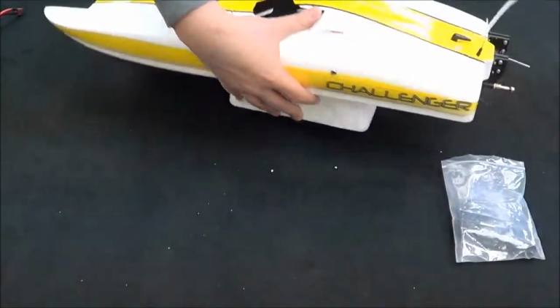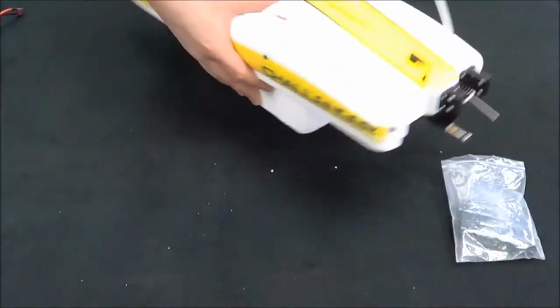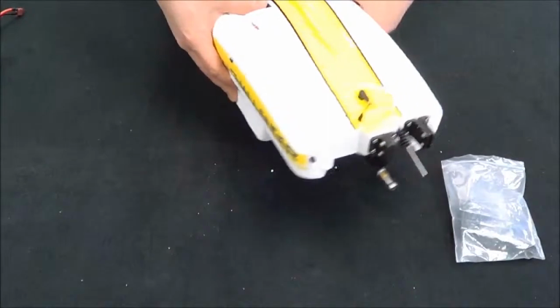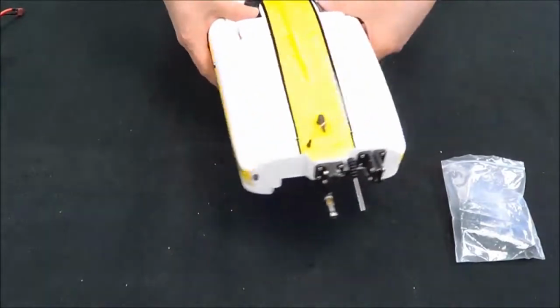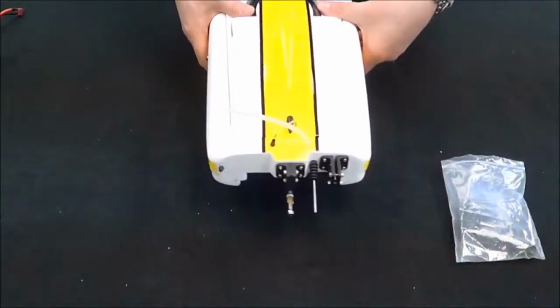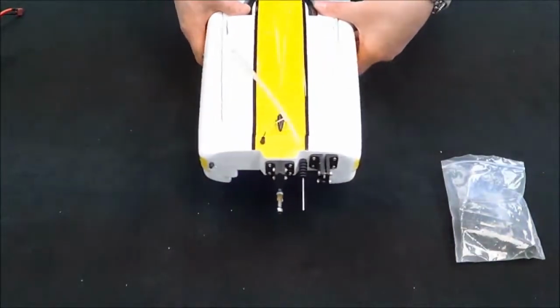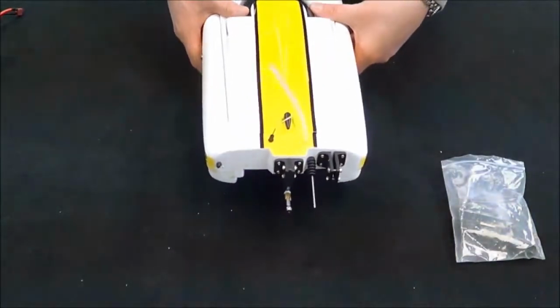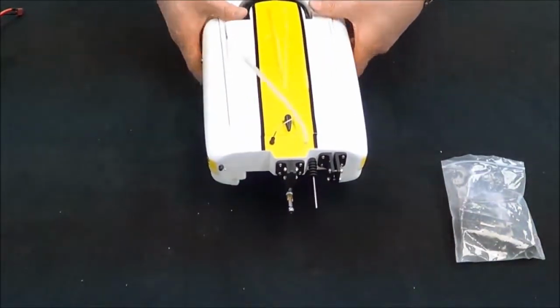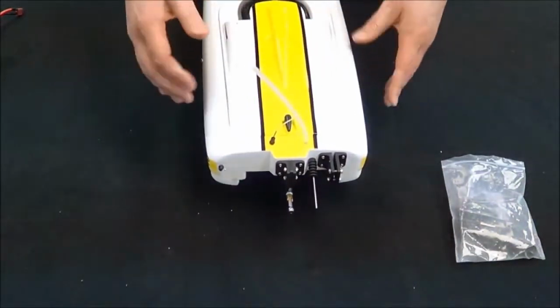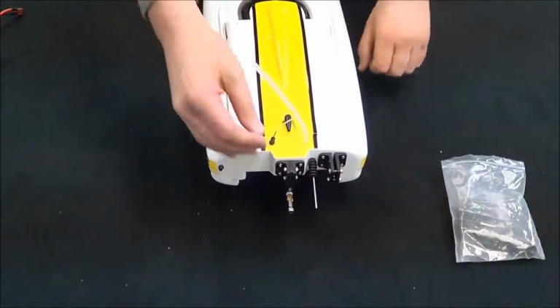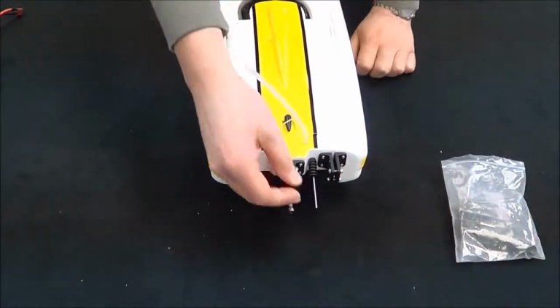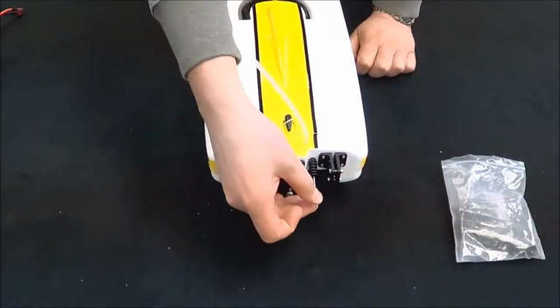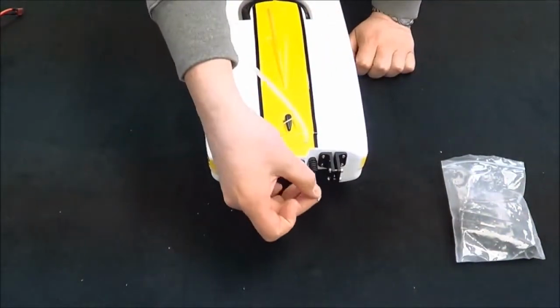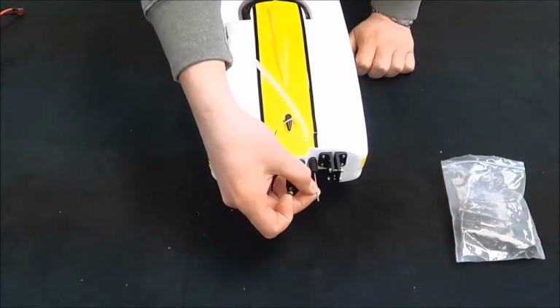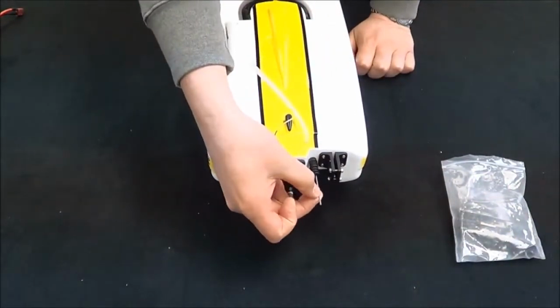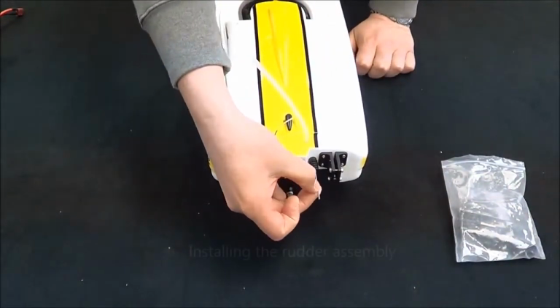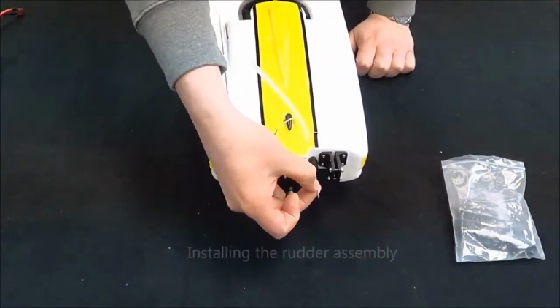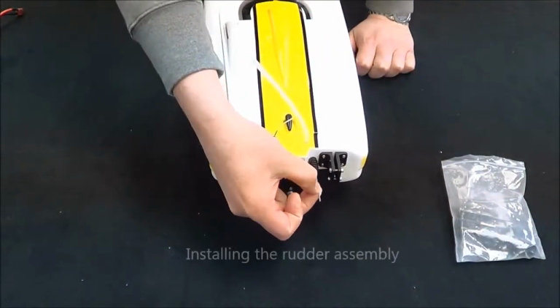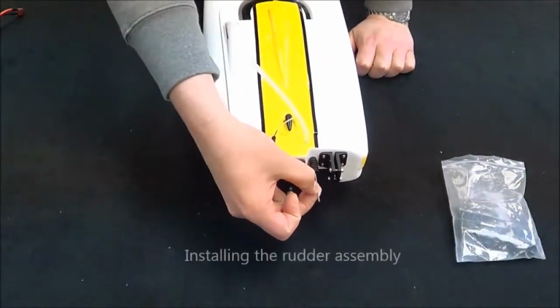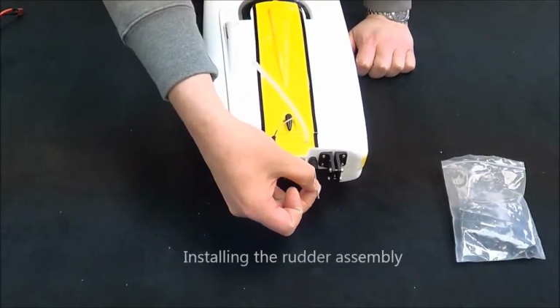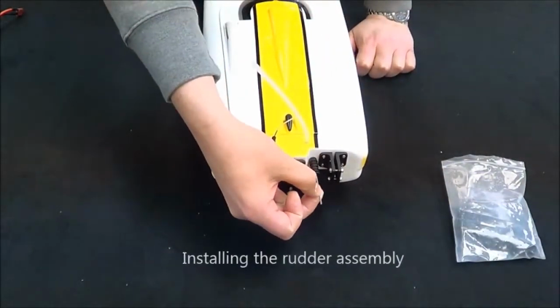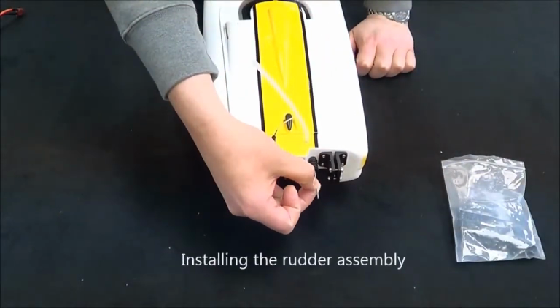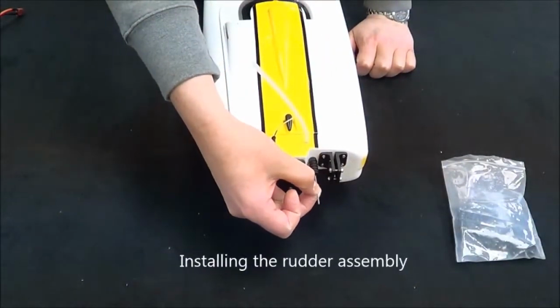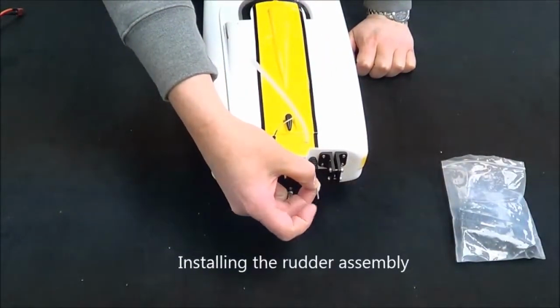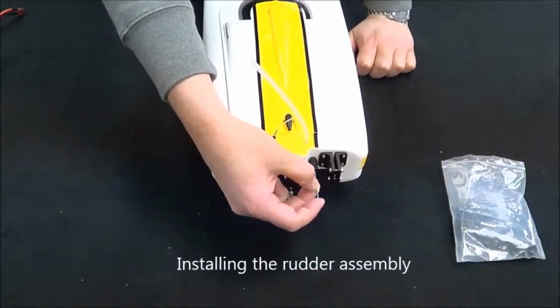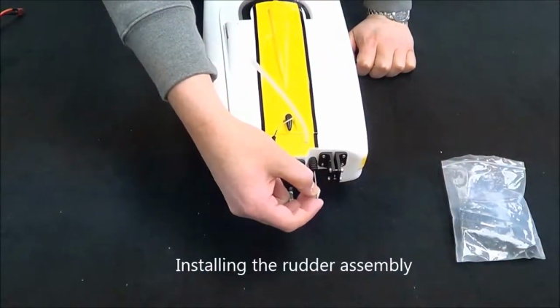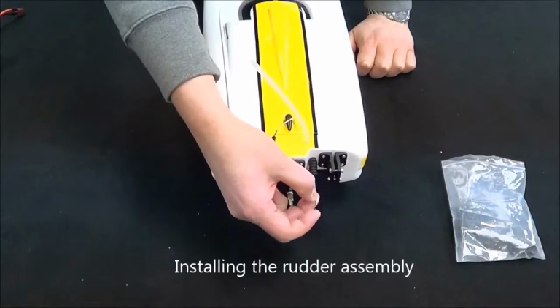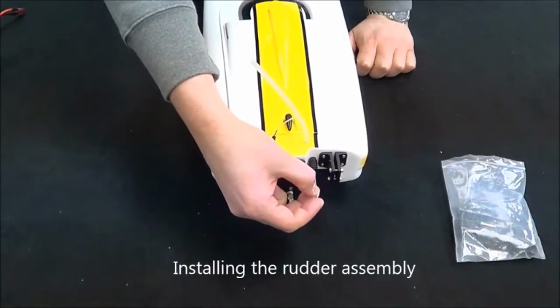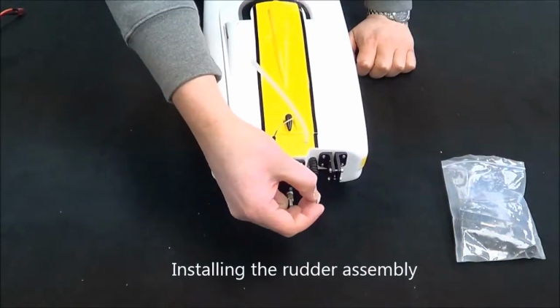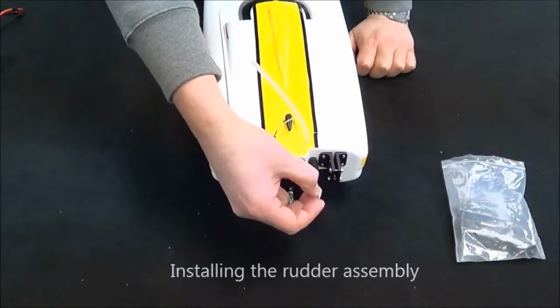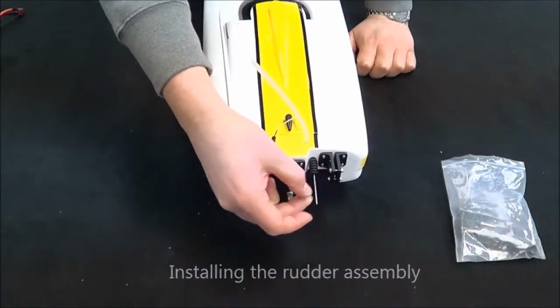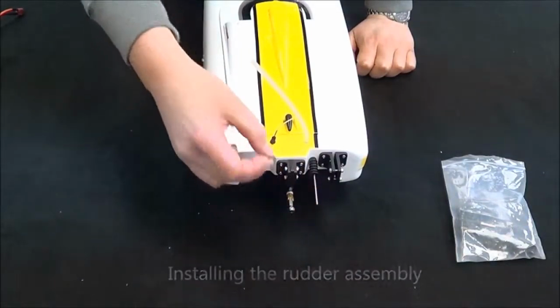It's going to turn the boat this way, as you can see. You can see this linkage here — this is for the steering servo to move the rudder.